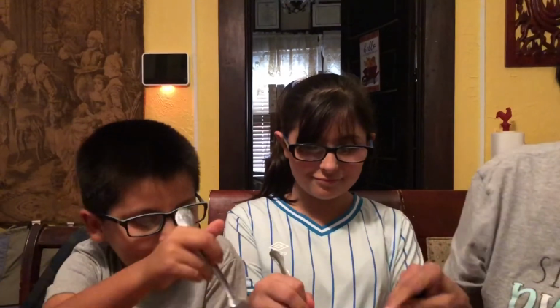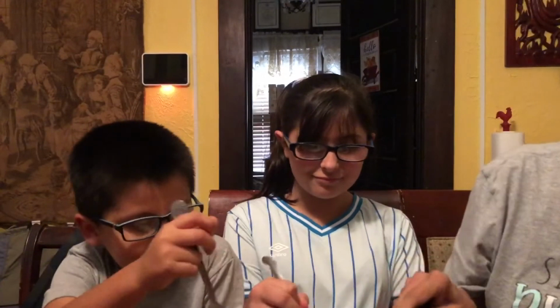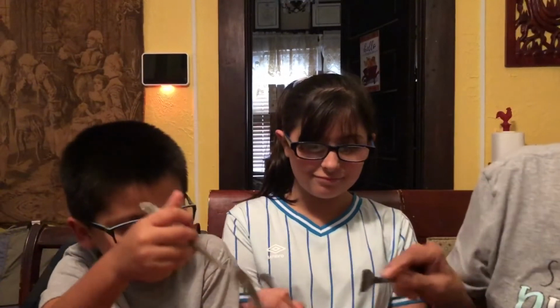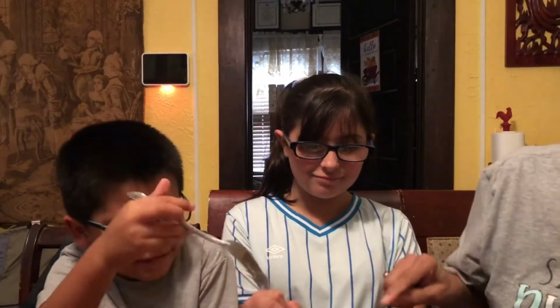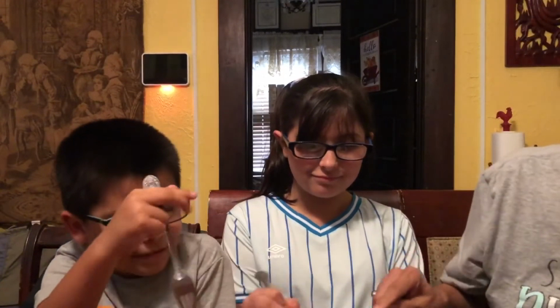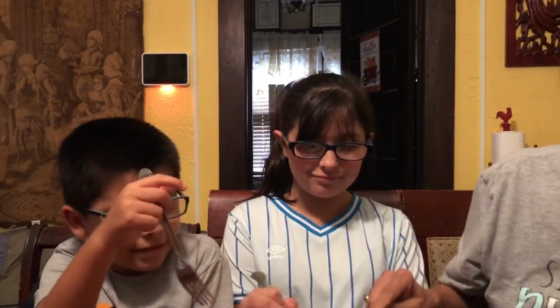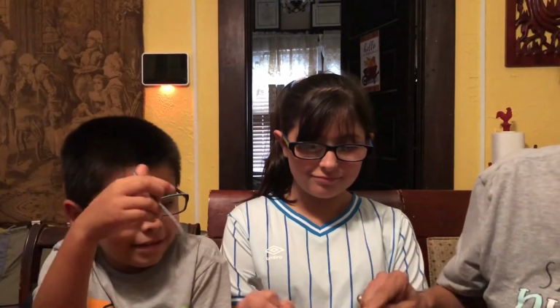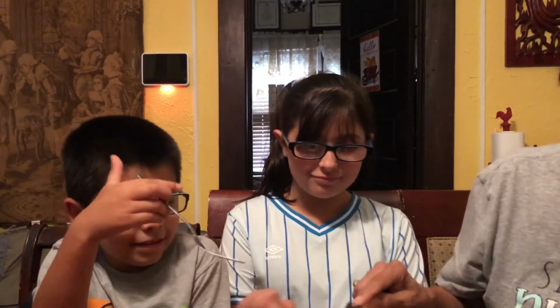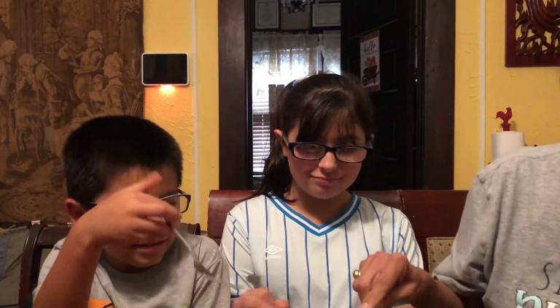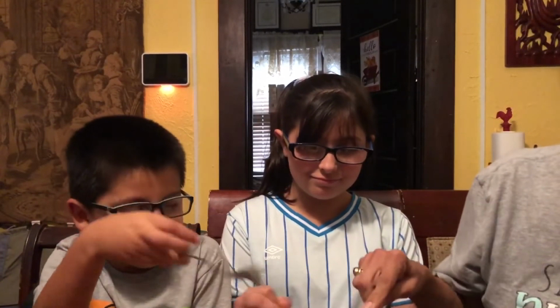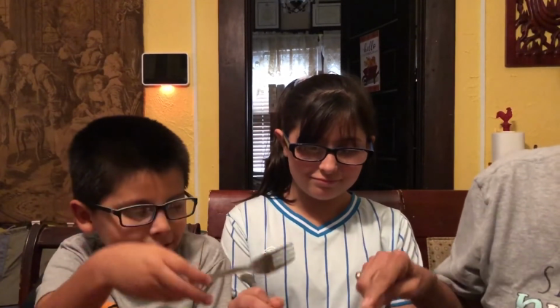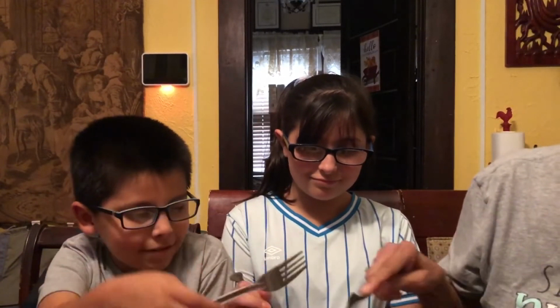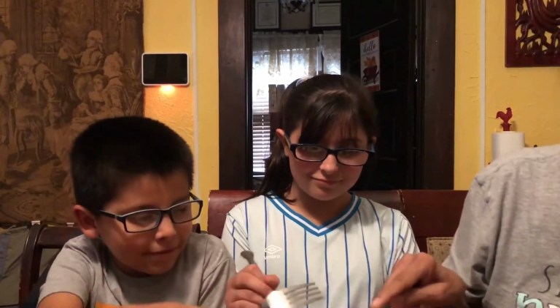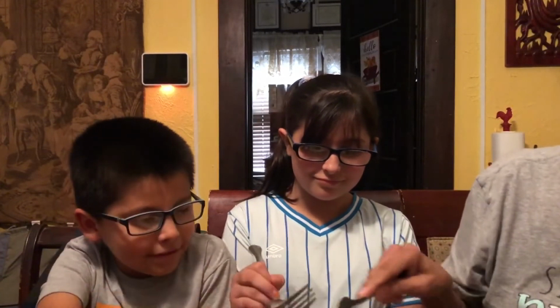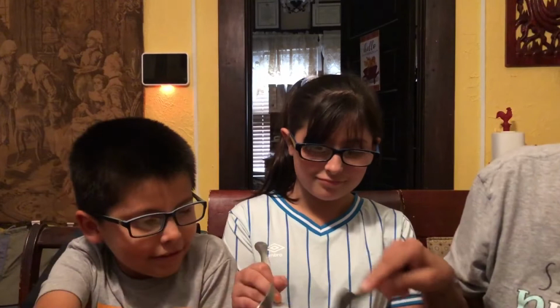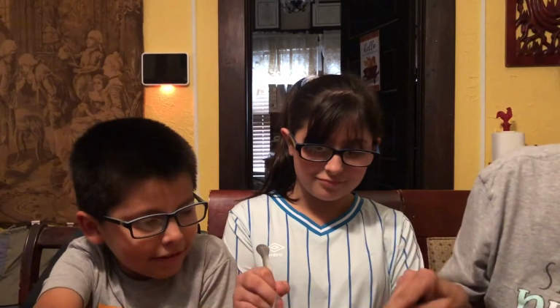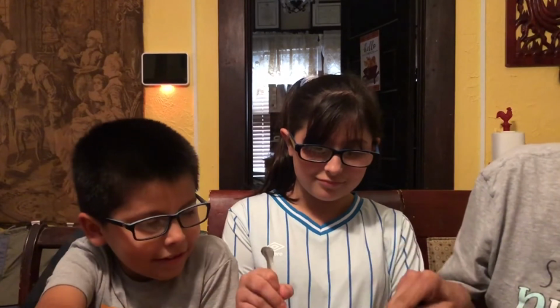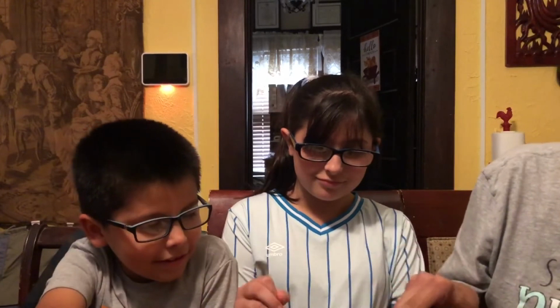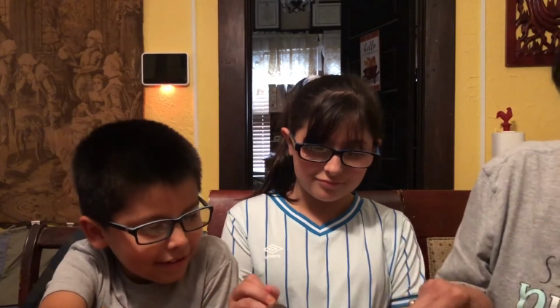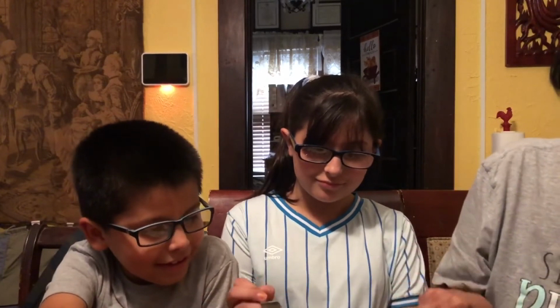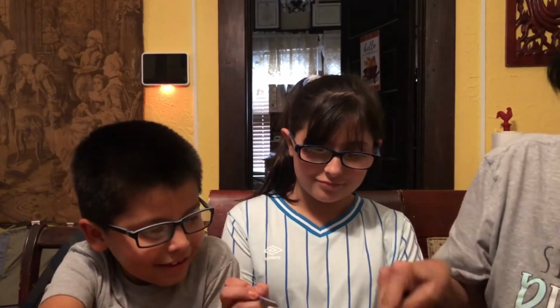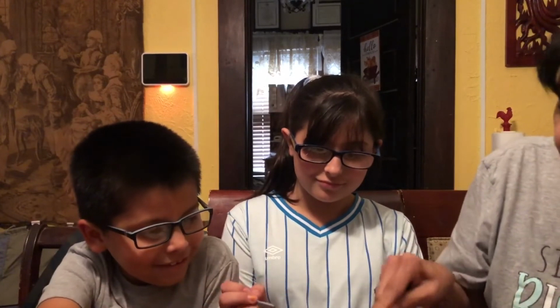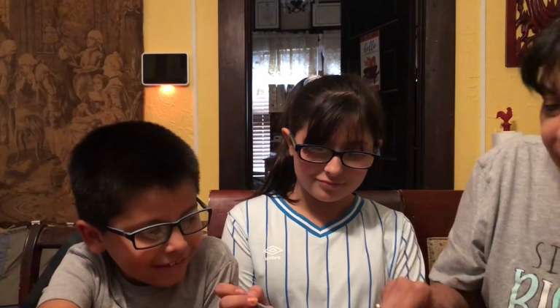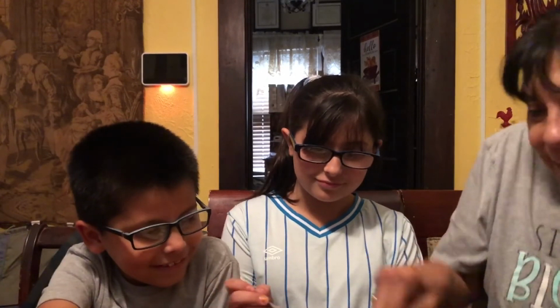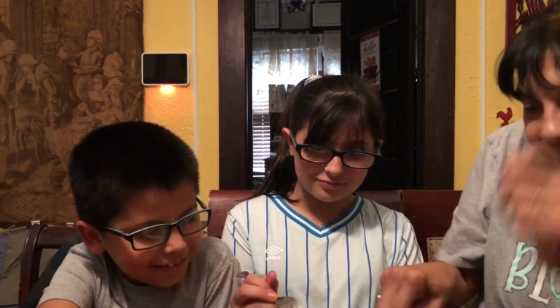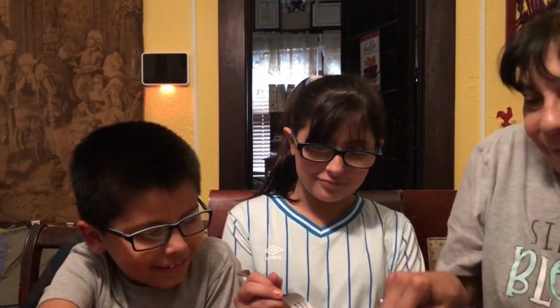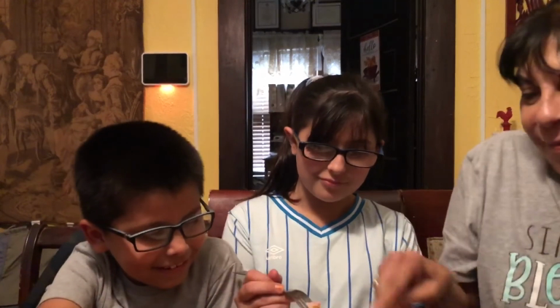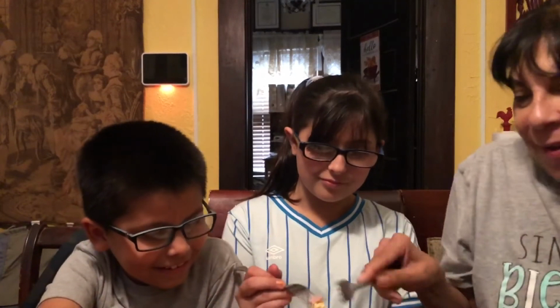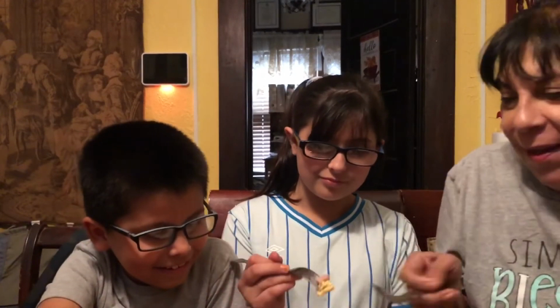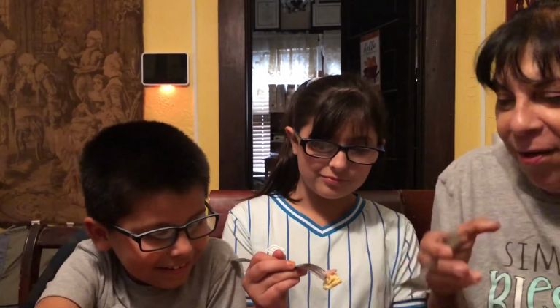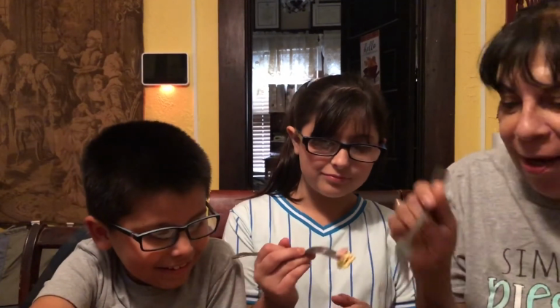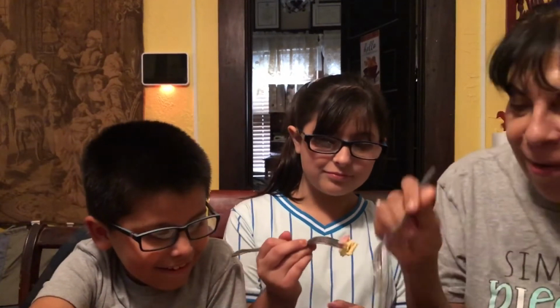Everybody get a piece — oh look at that cheesy spot right there! Now it looks nice. Okay, ready?